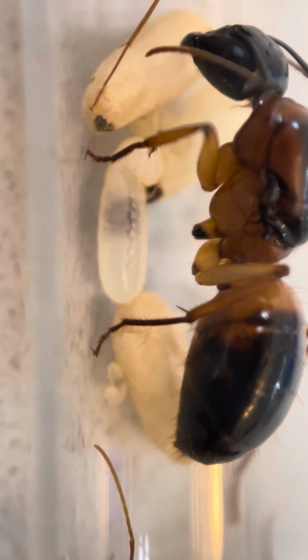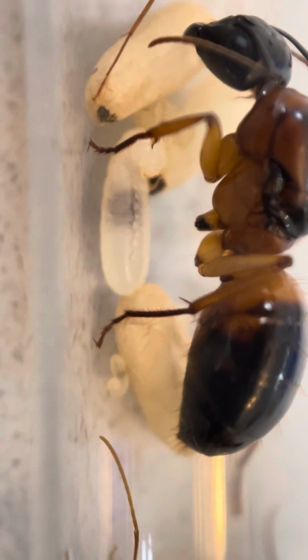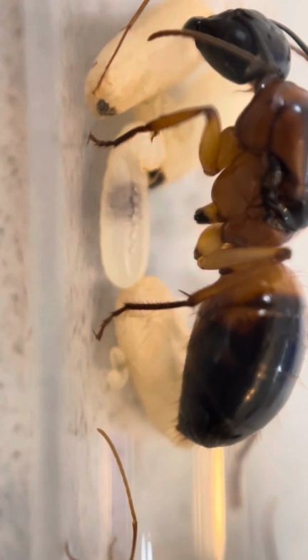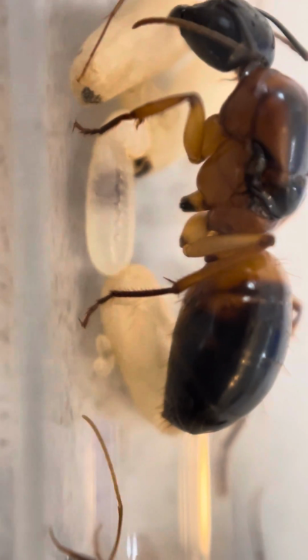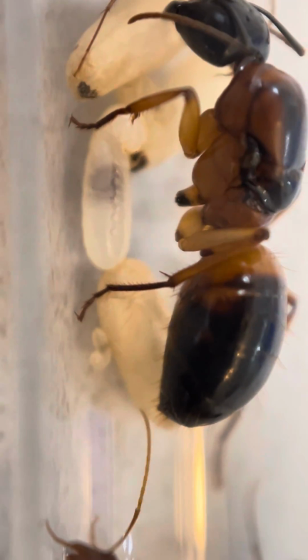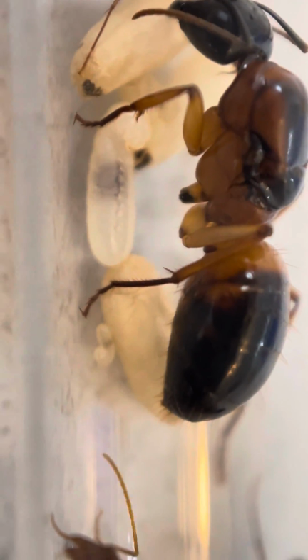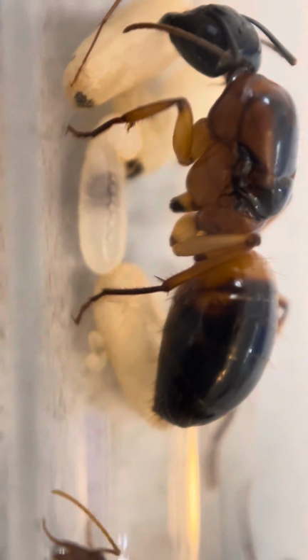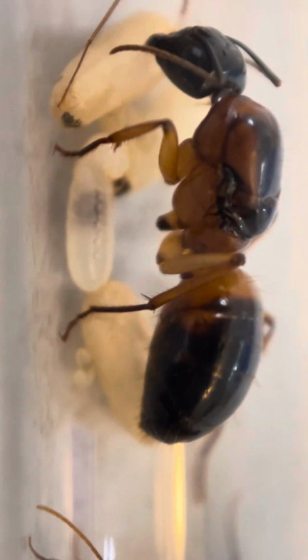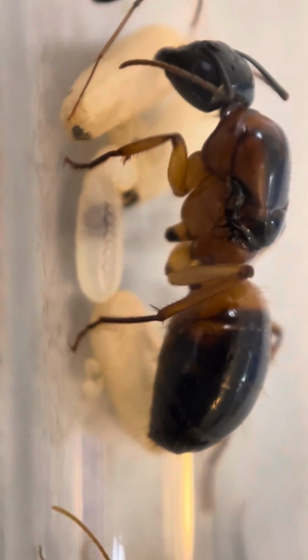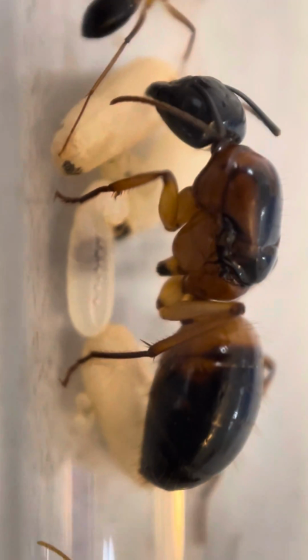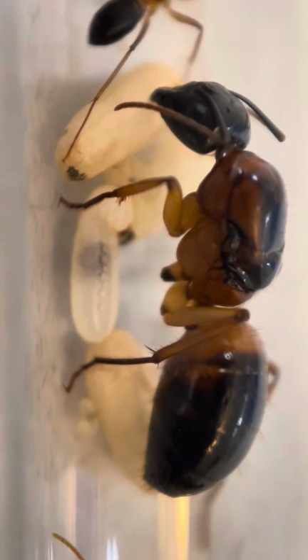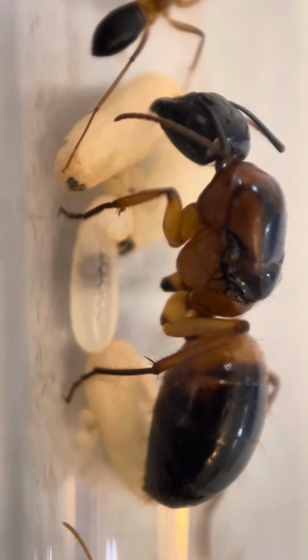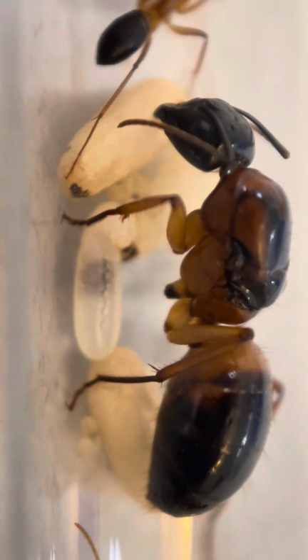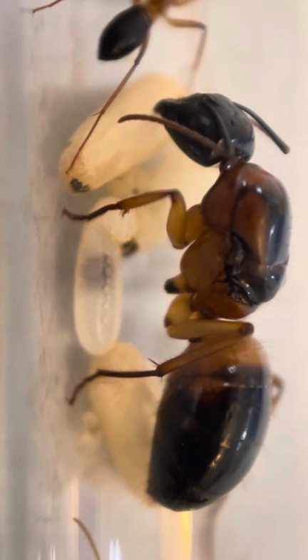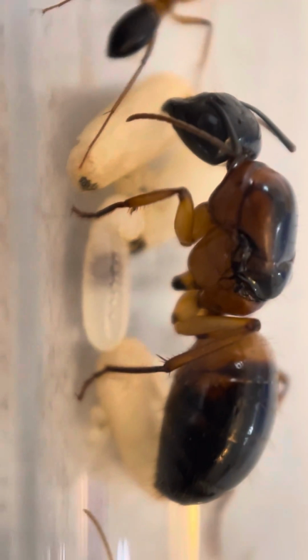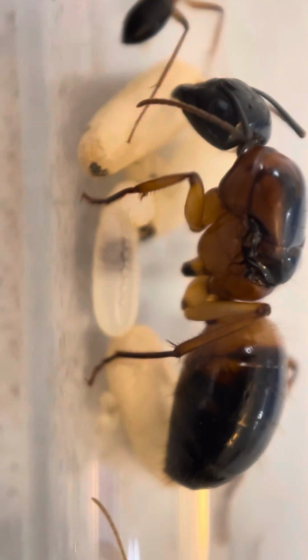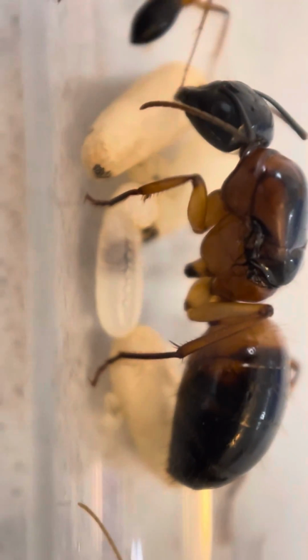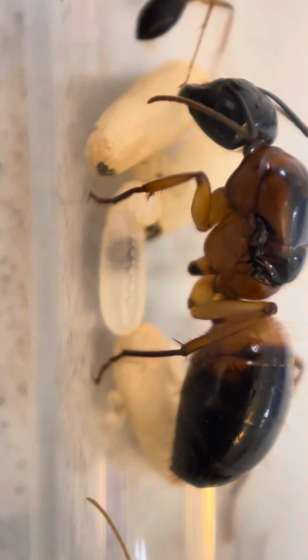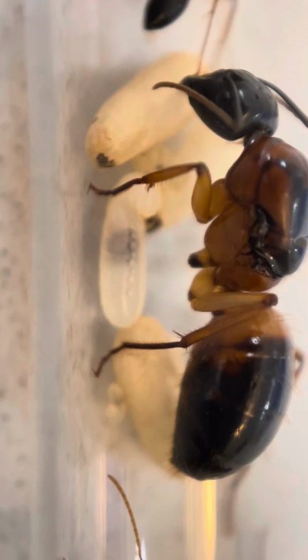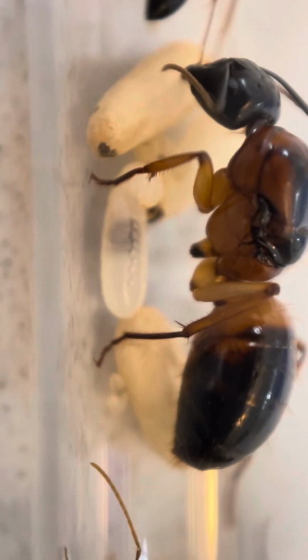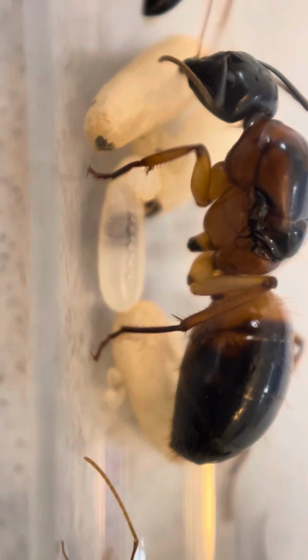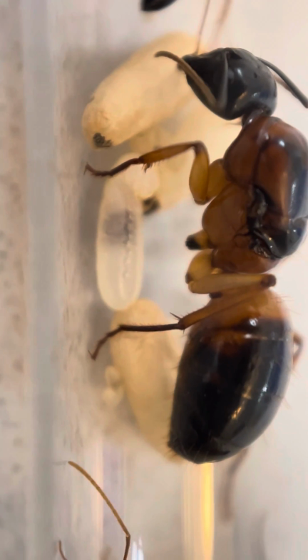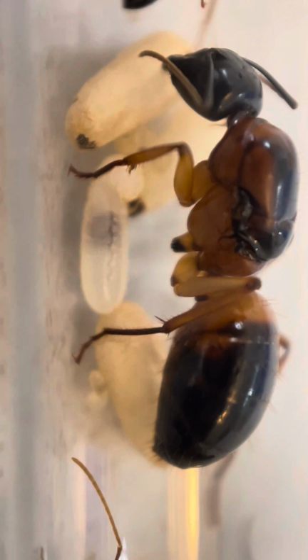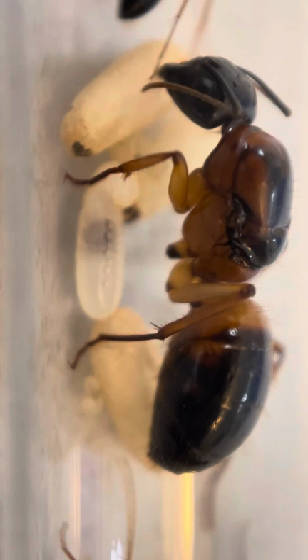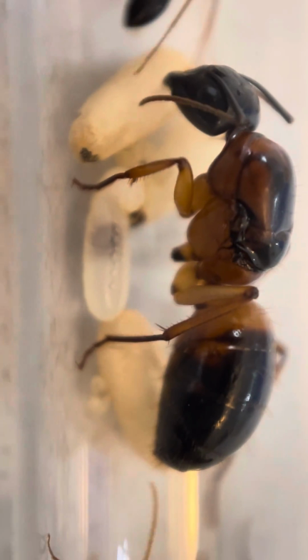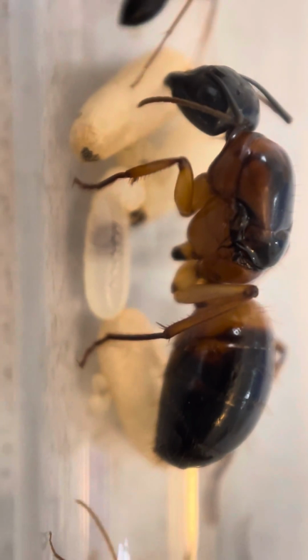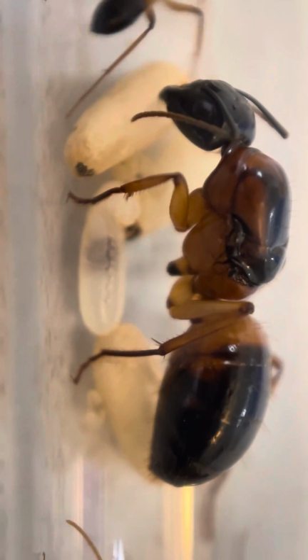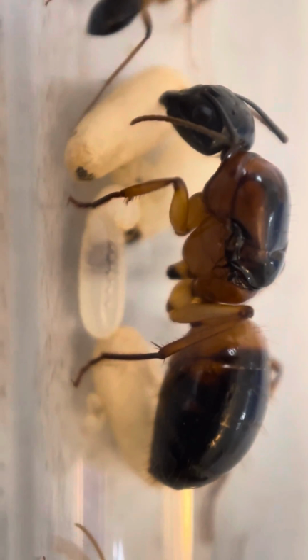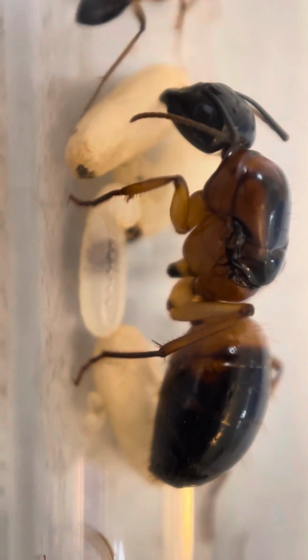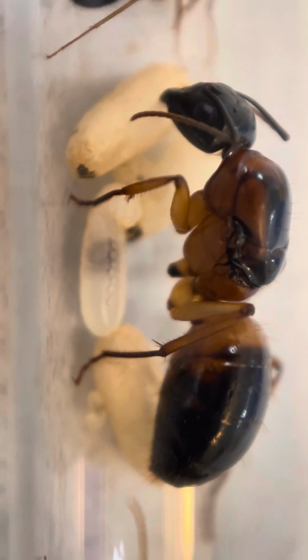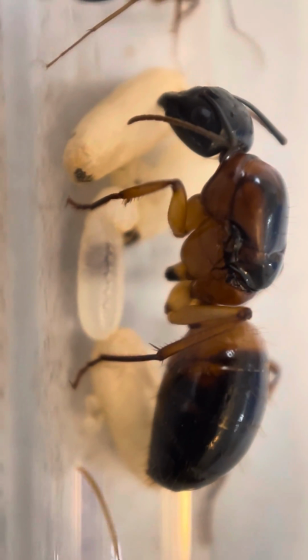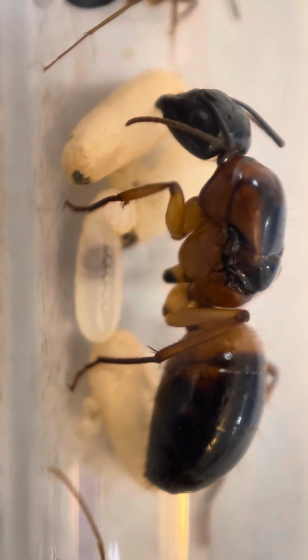So that just gives you a little bit of an idea of what to look for in your developing brood. Thanks everyone, bye!